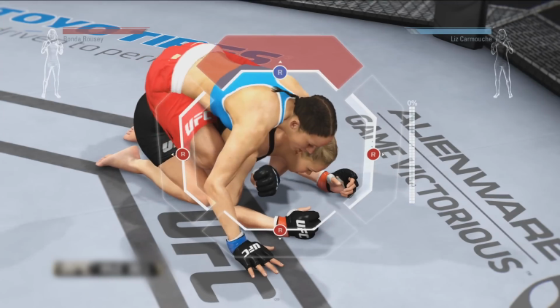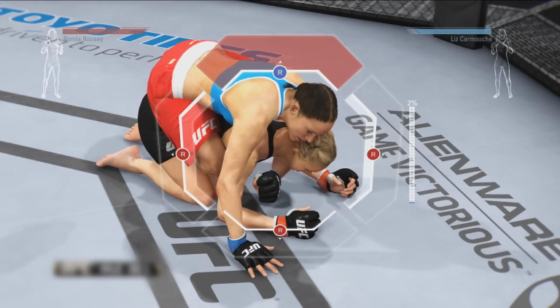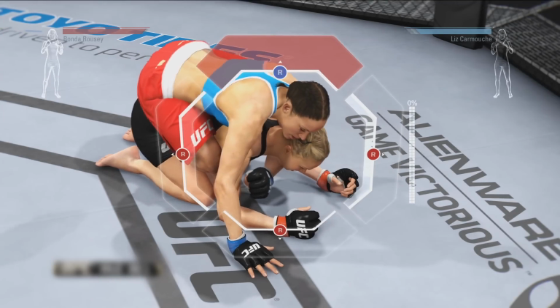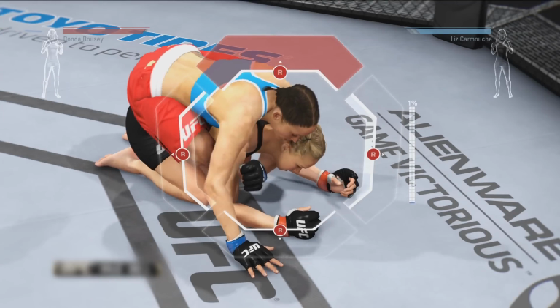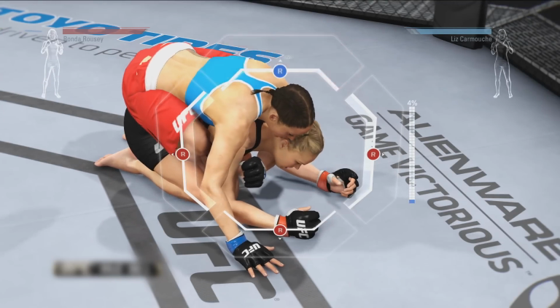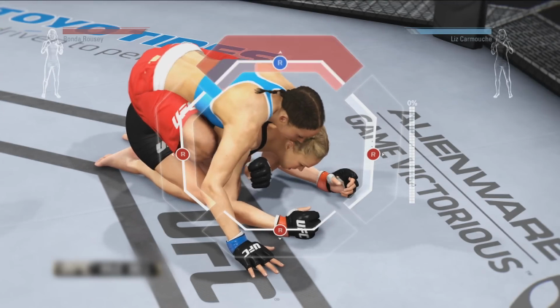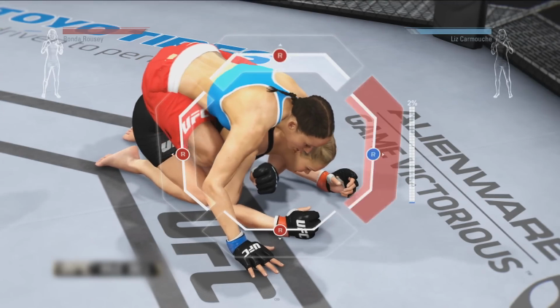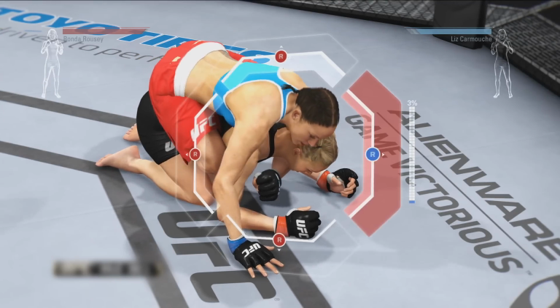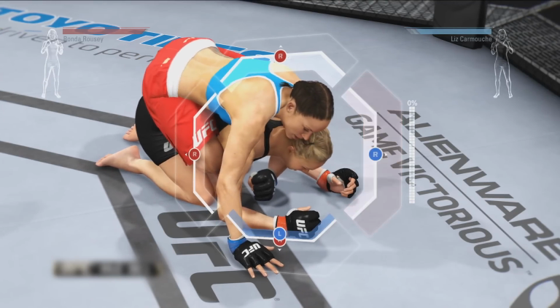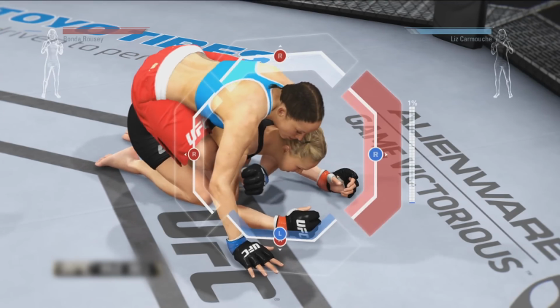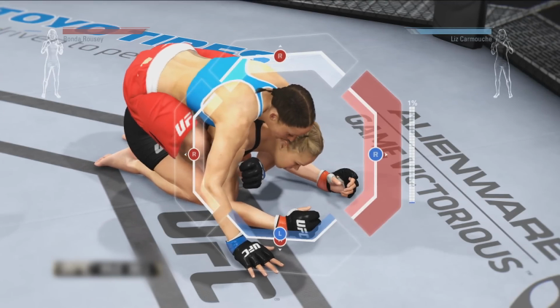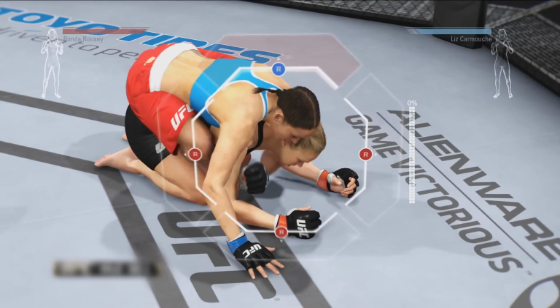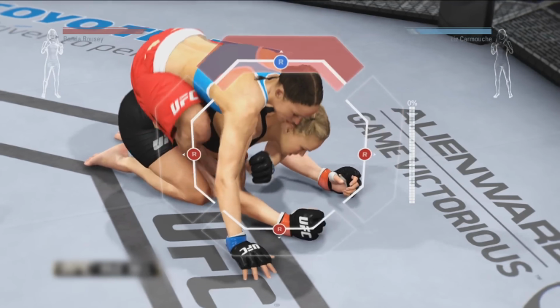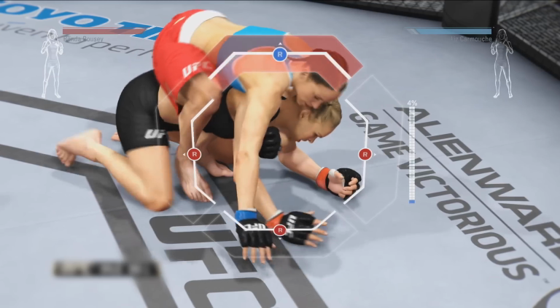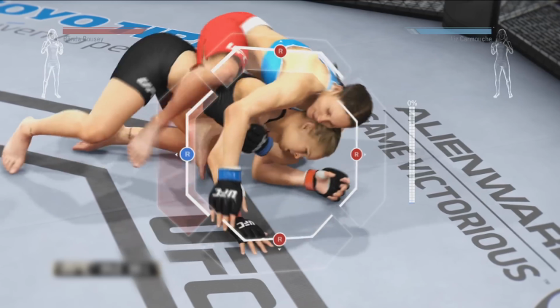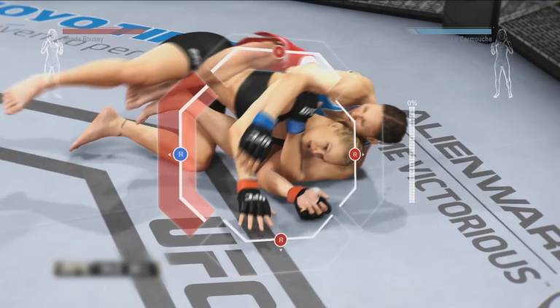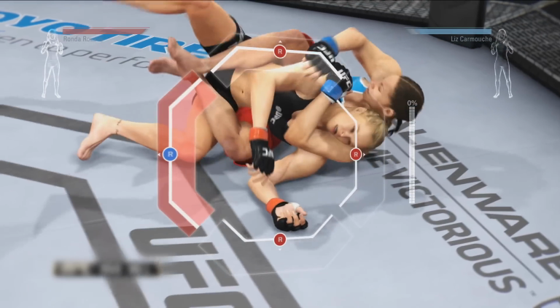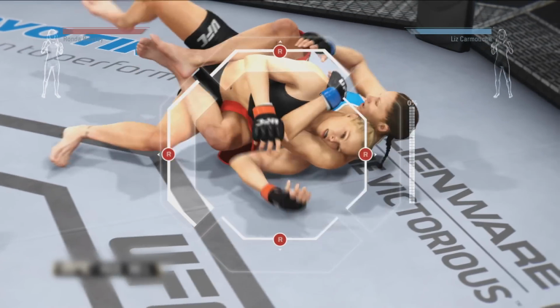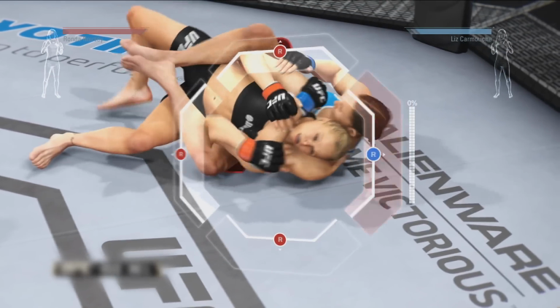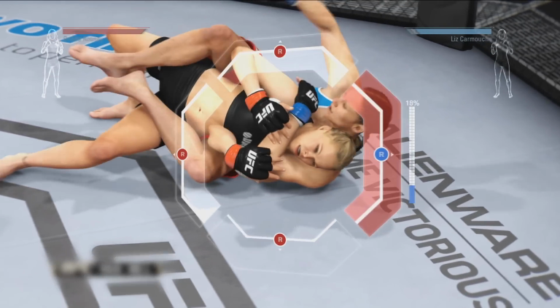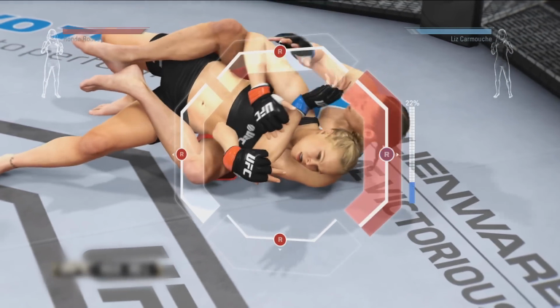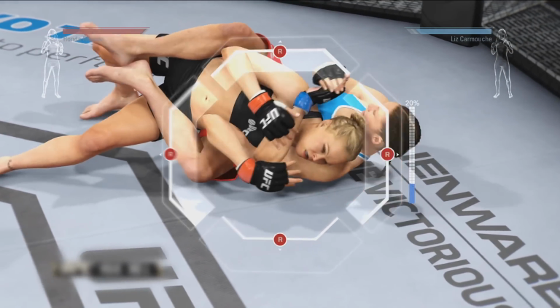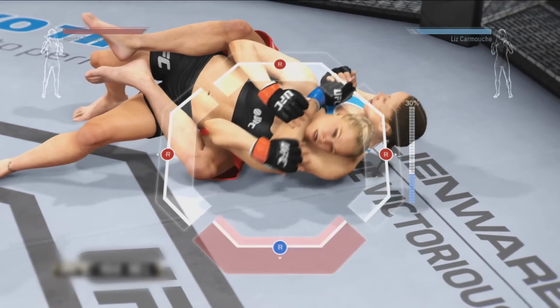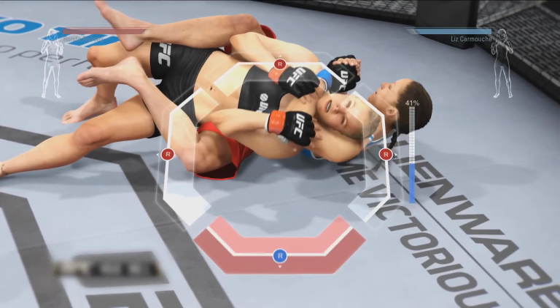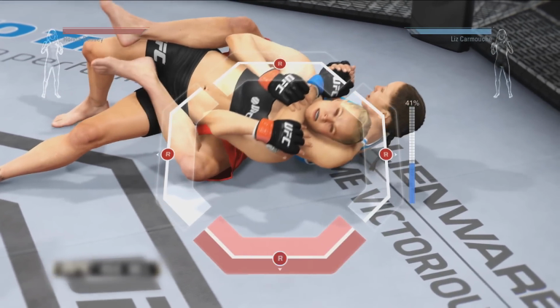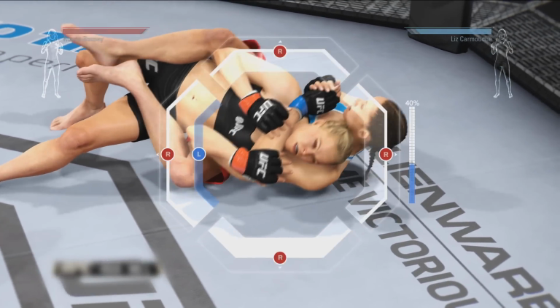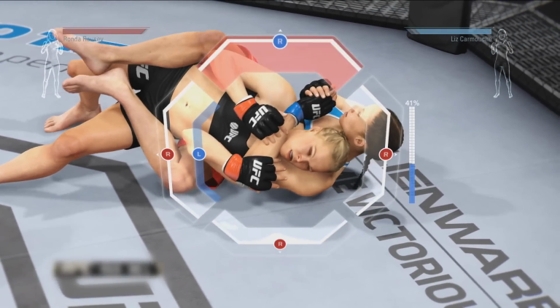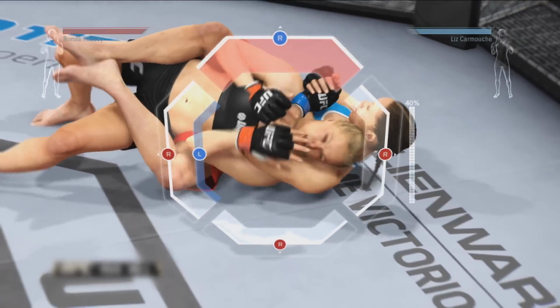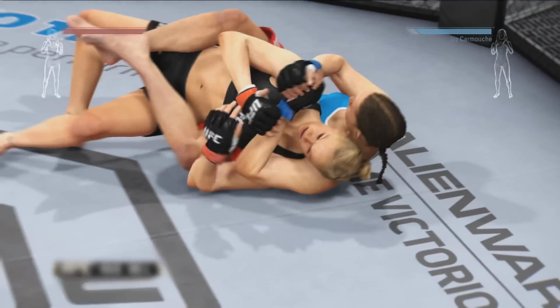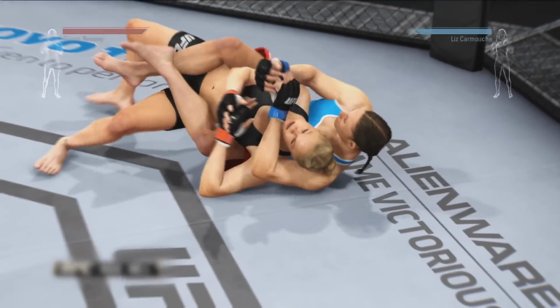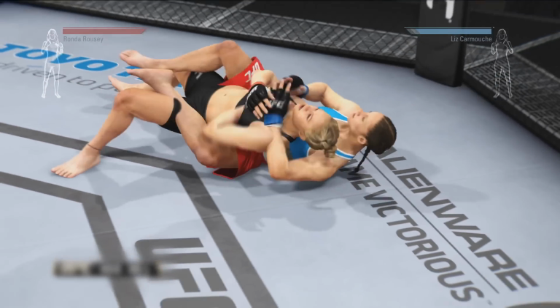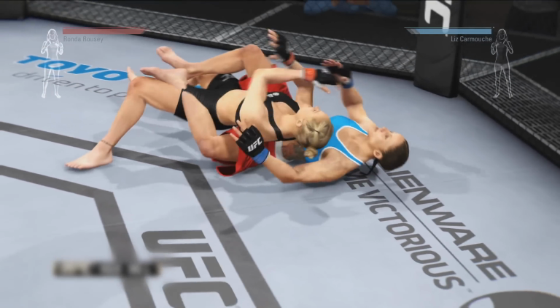Reach the end of any gate and you'll escape the submission attempt. Fail to, and your opponent will move on to the next stage of their submission and you'll have to start again.